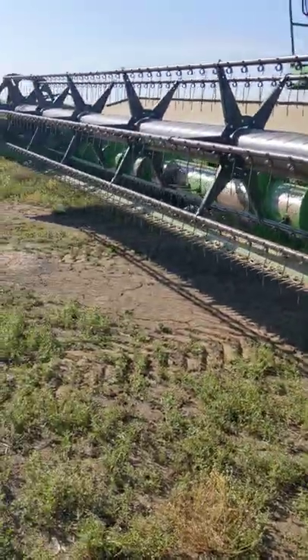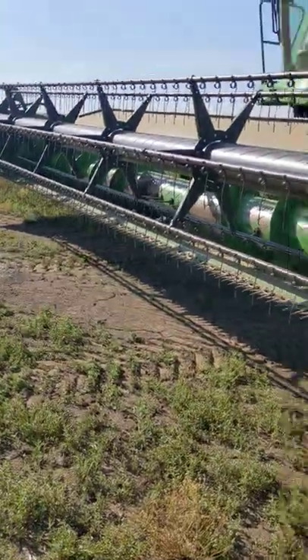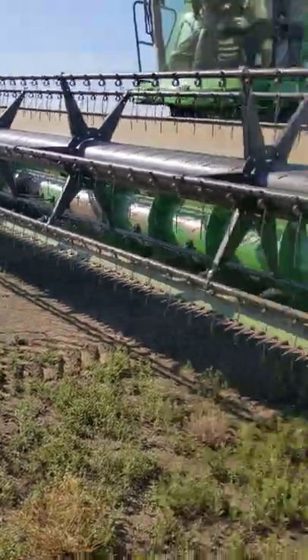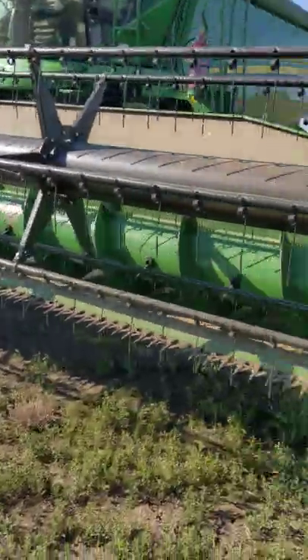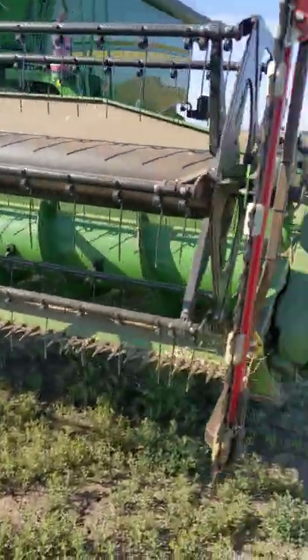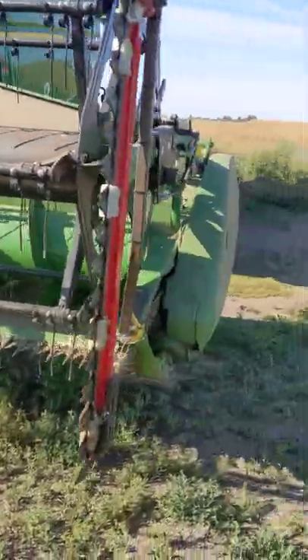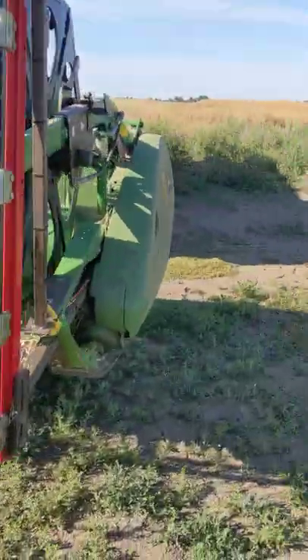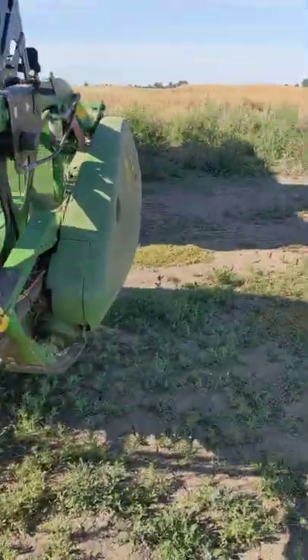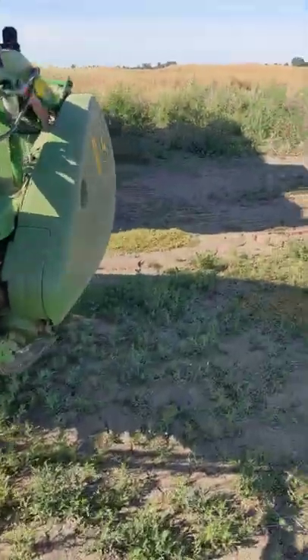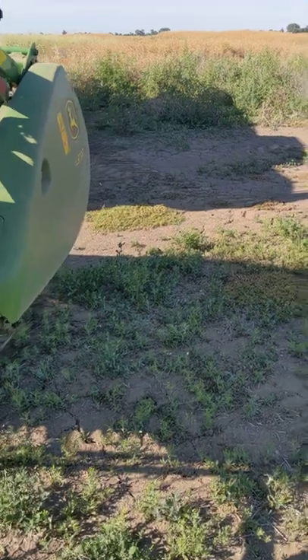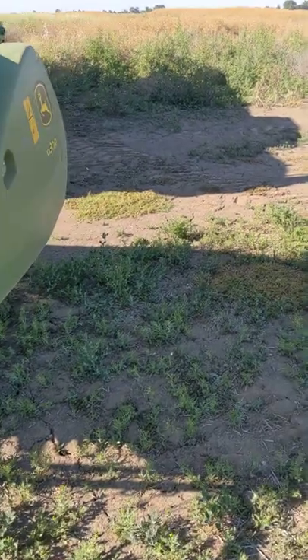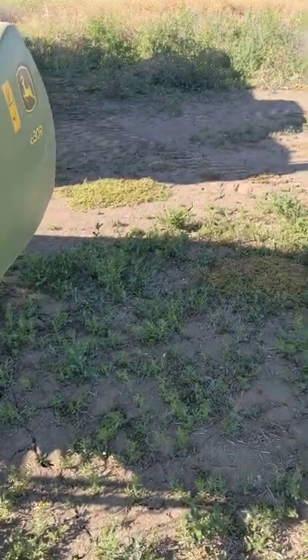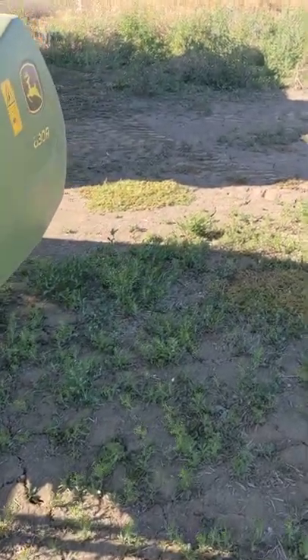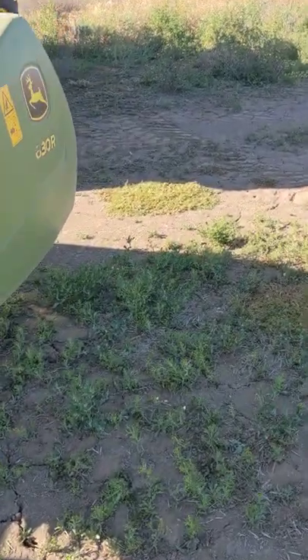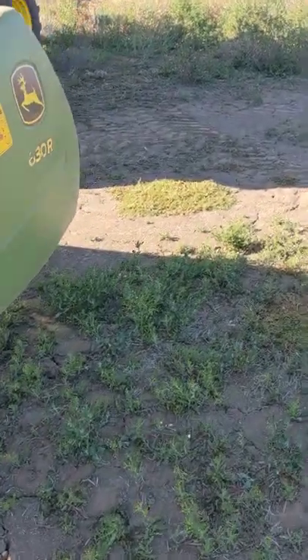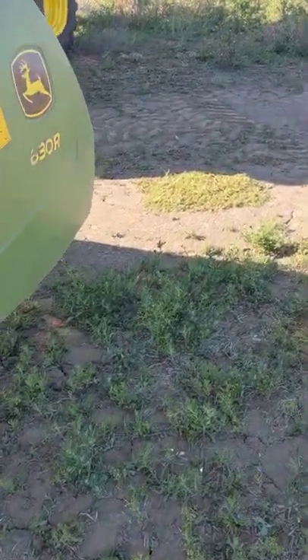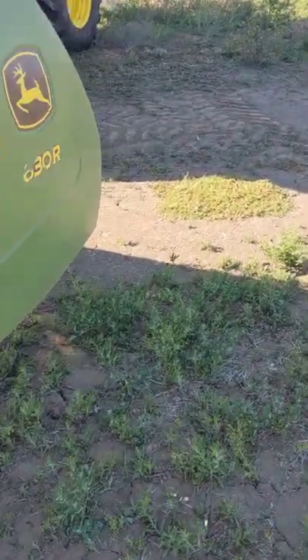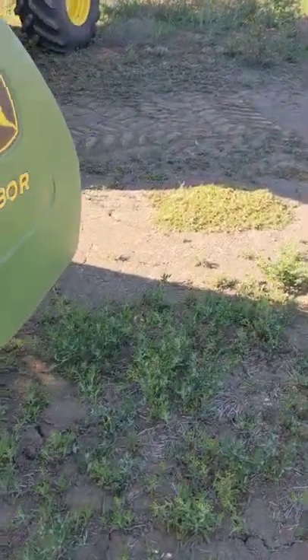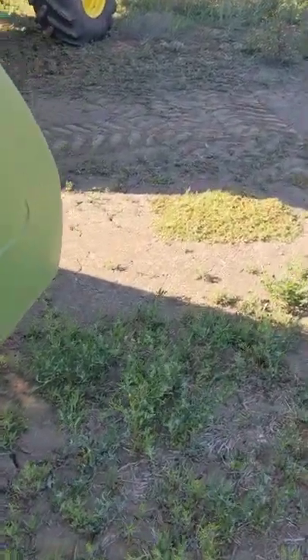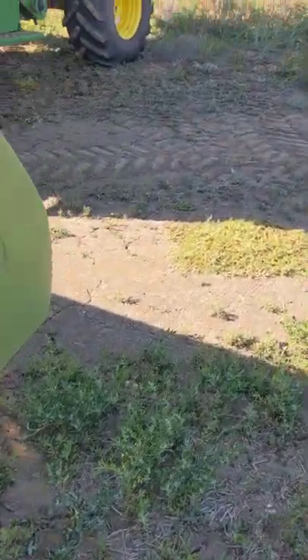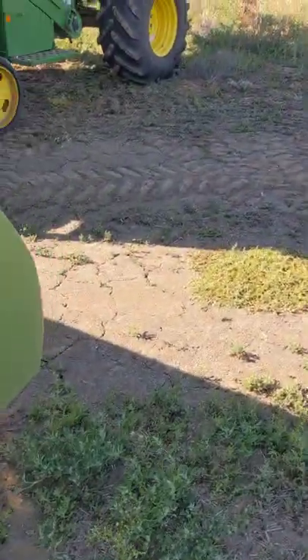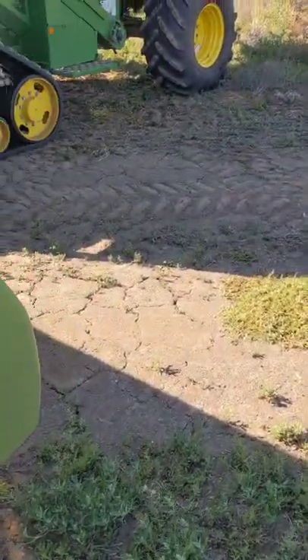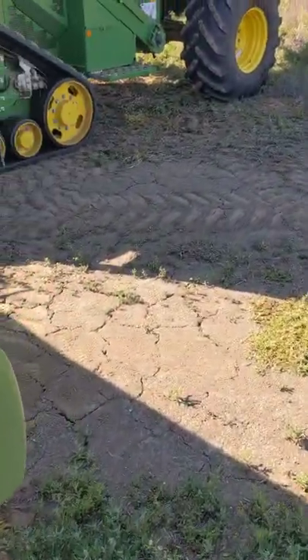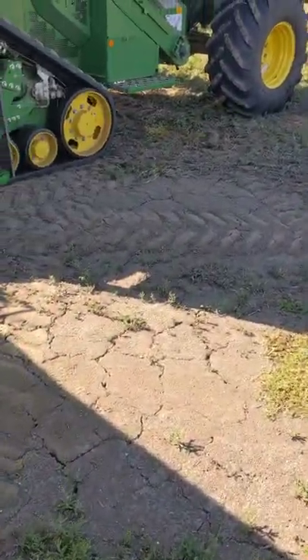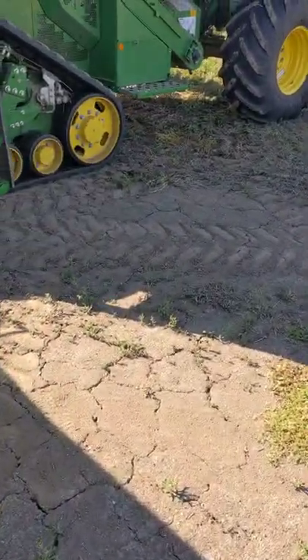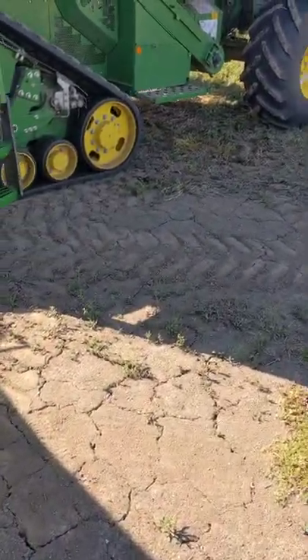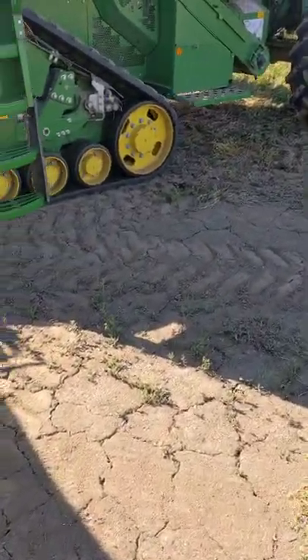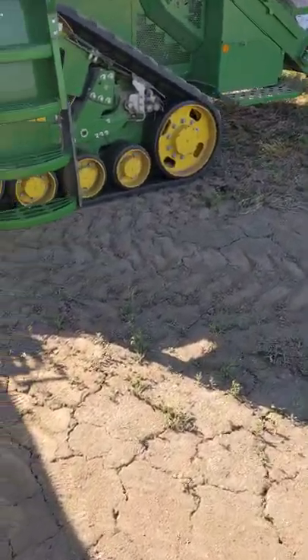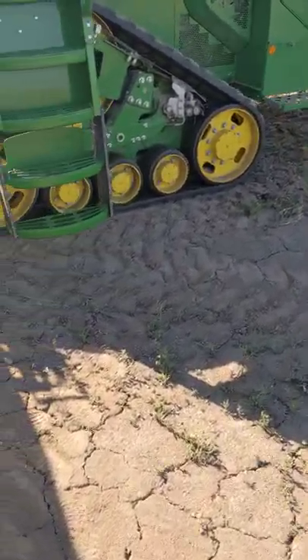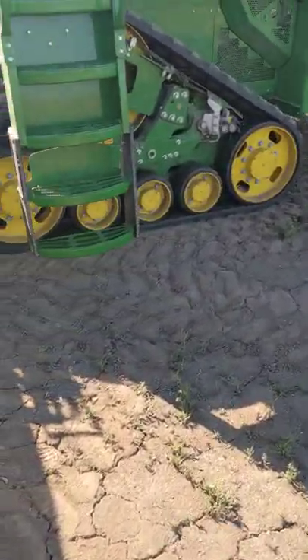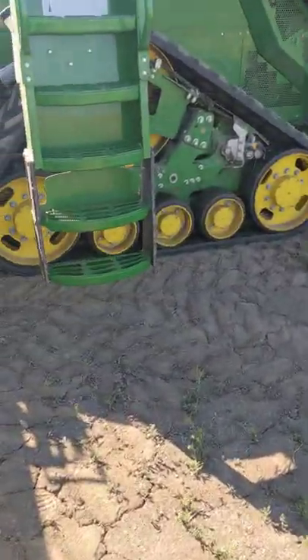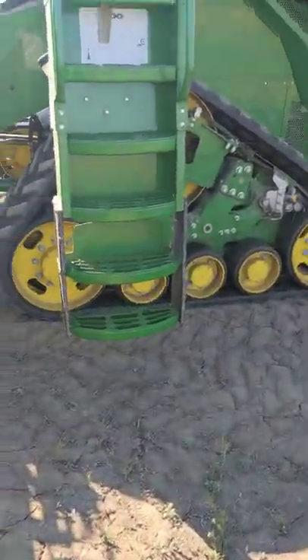Everything's set up, the field looks ready, so now we're going to go do some harvesting.